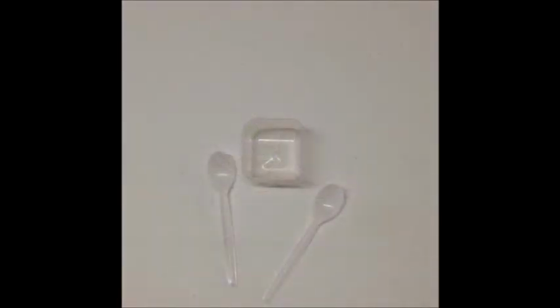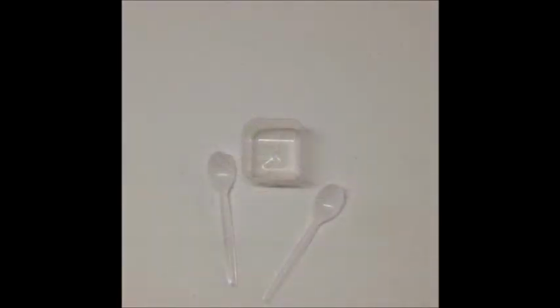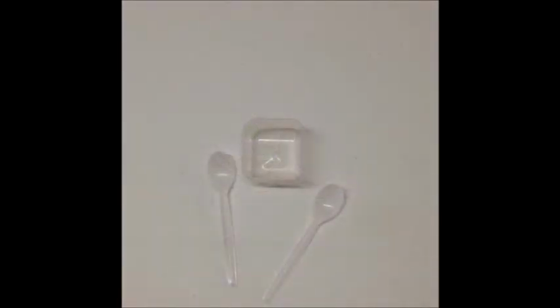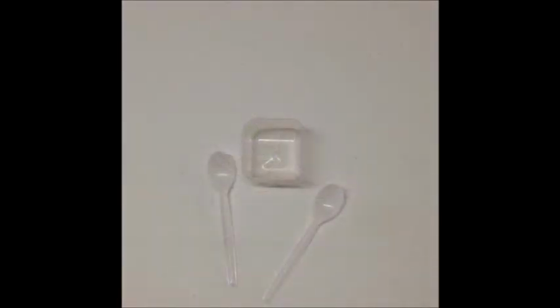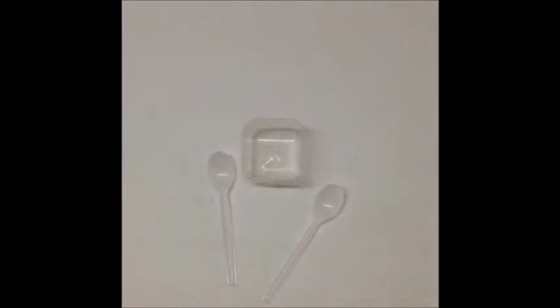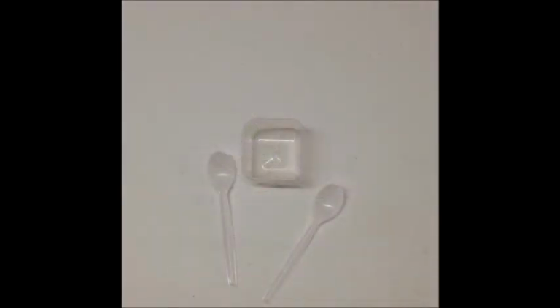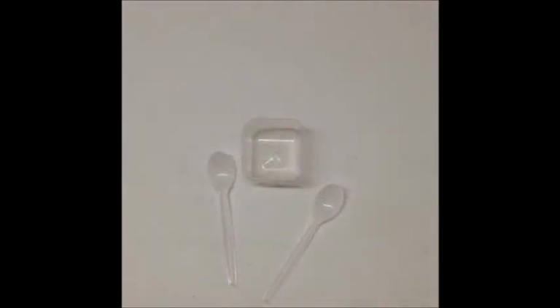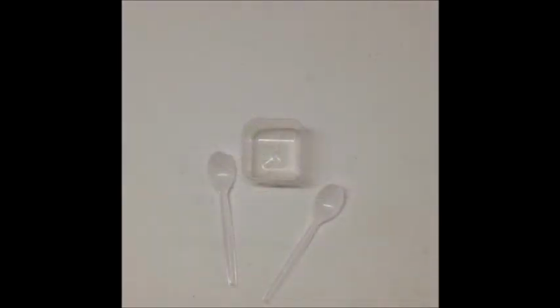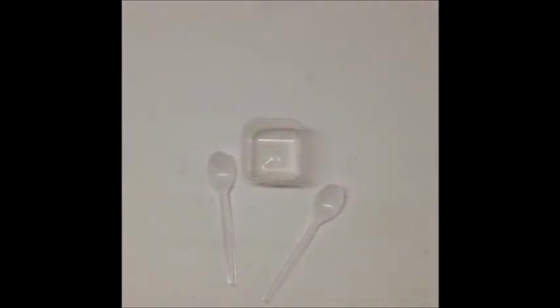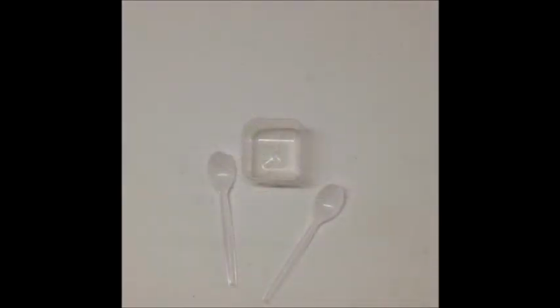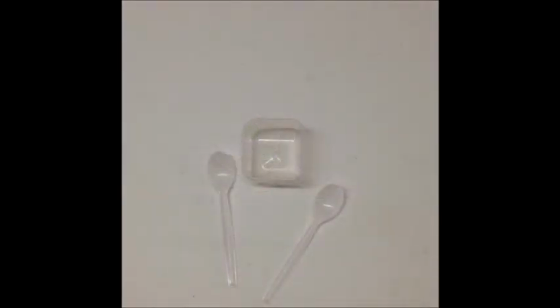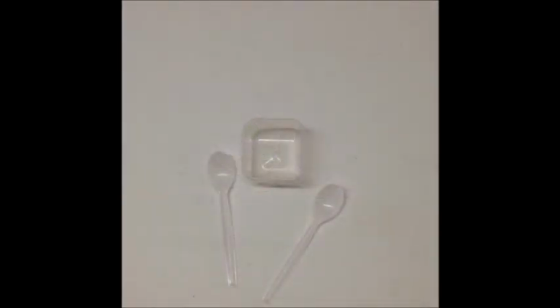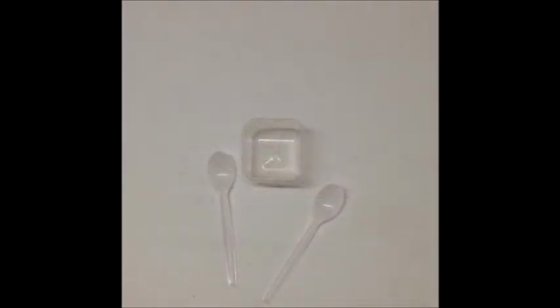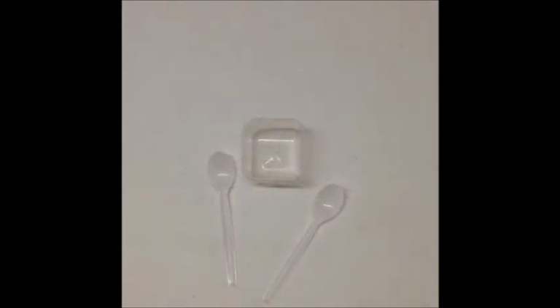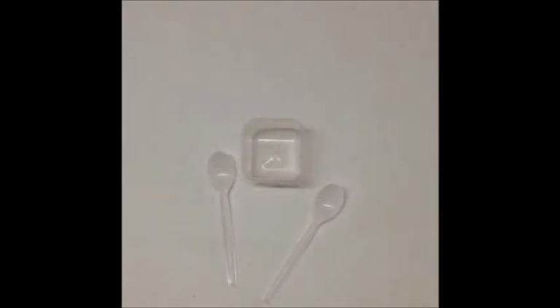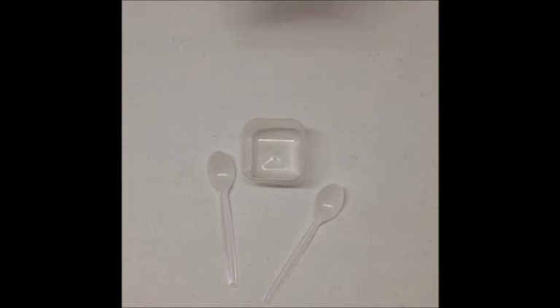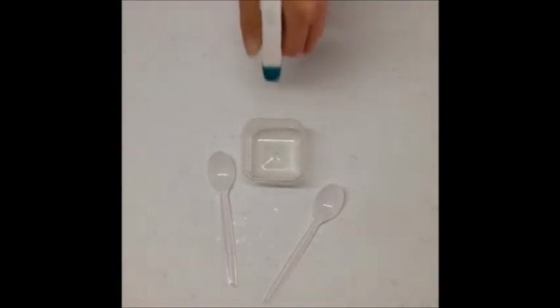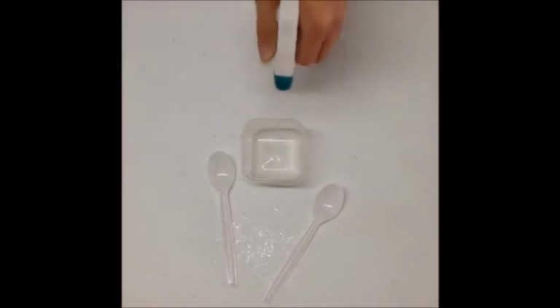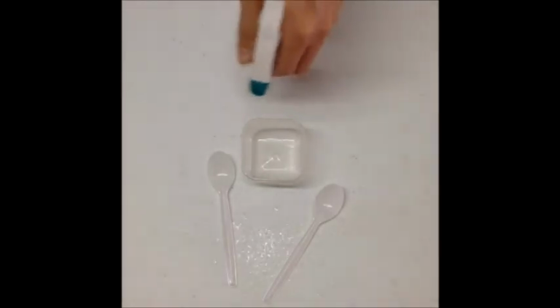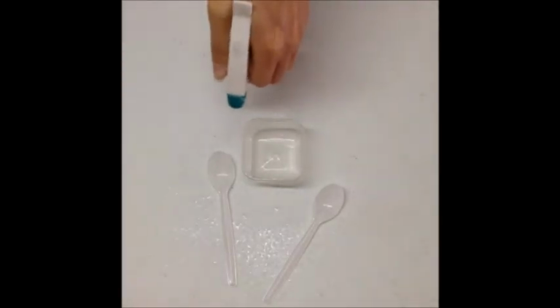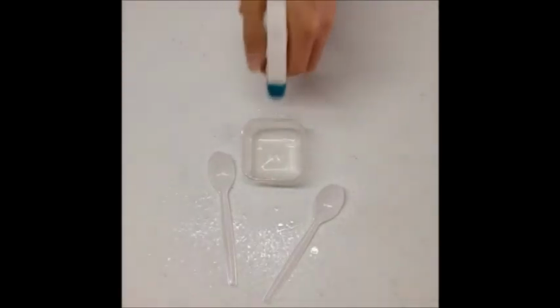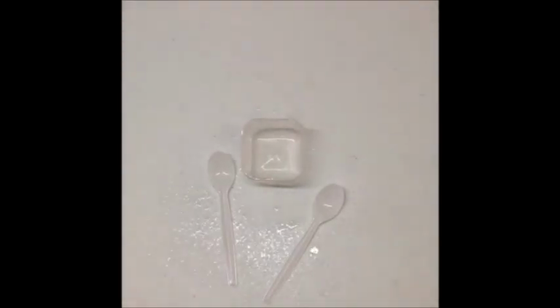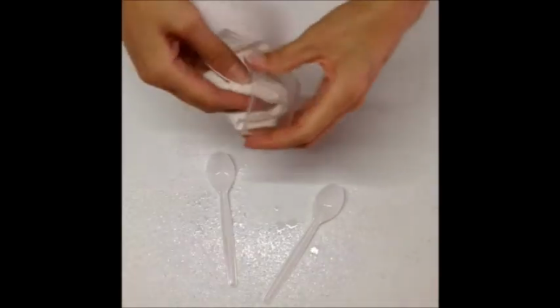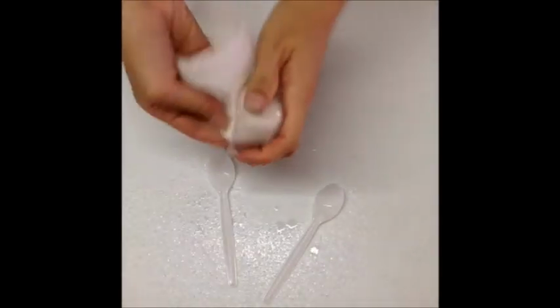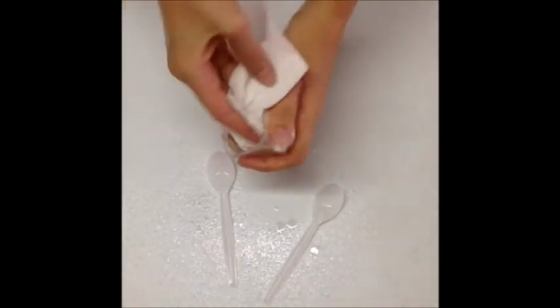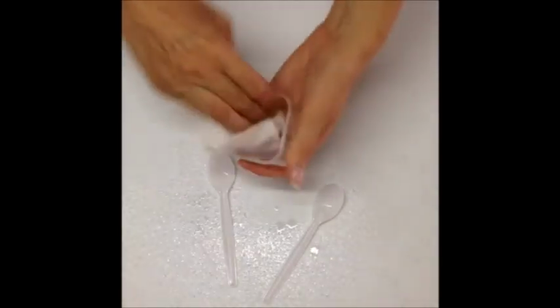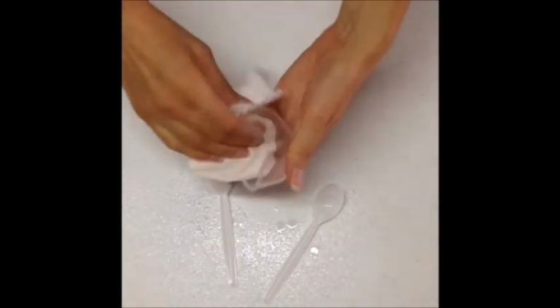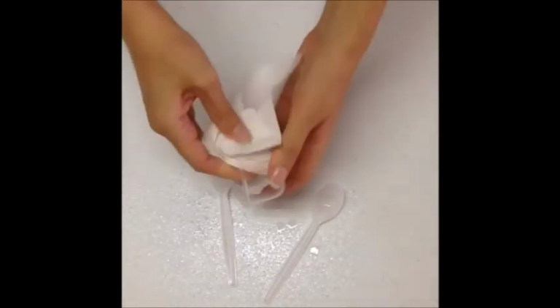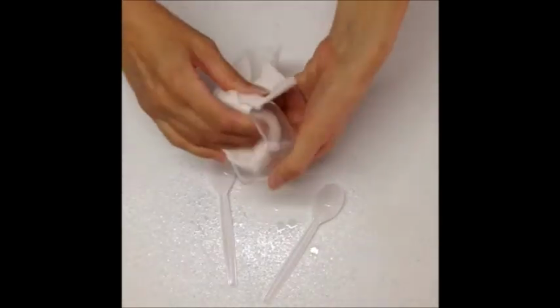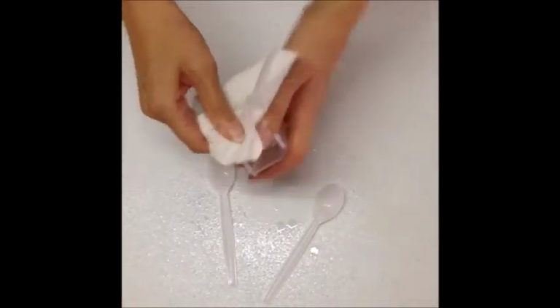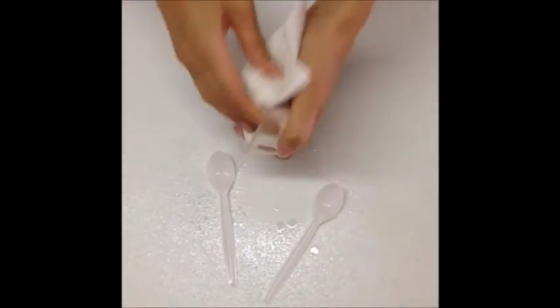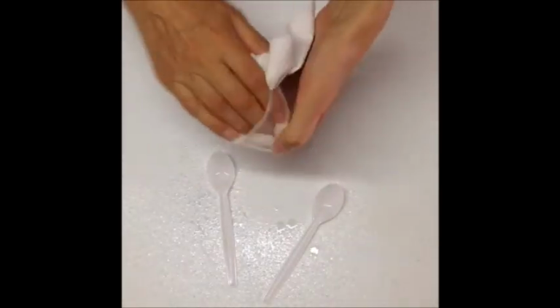First, let's sterilize the workspace and all the equipment. Don't want any contamination. Clean is green.